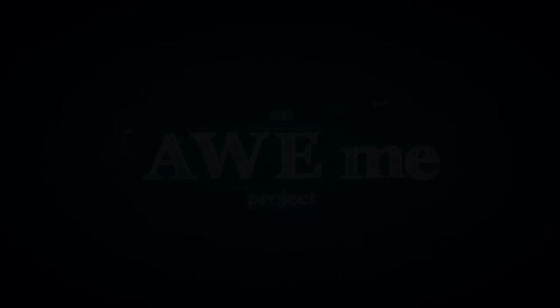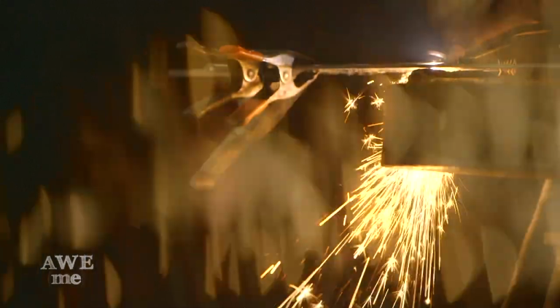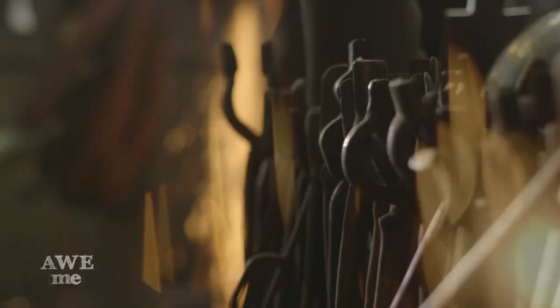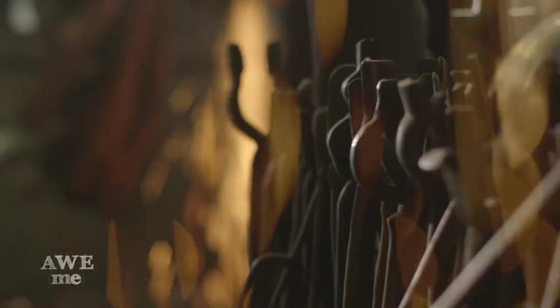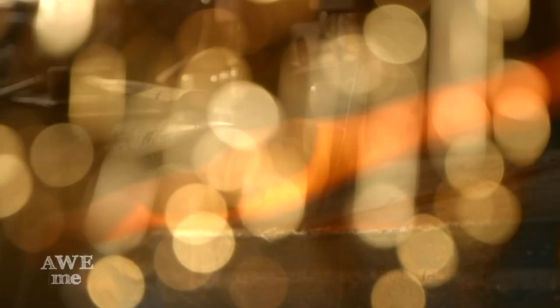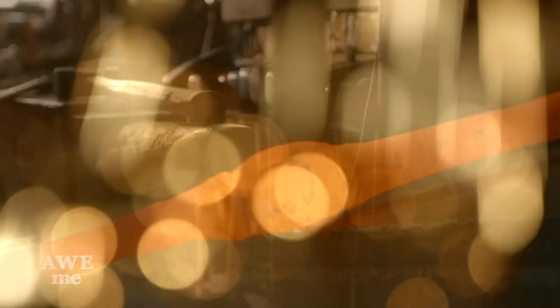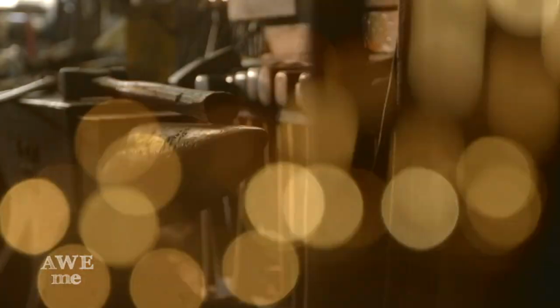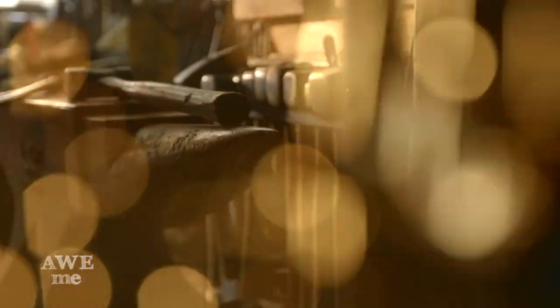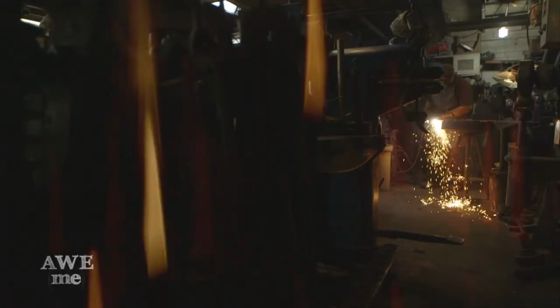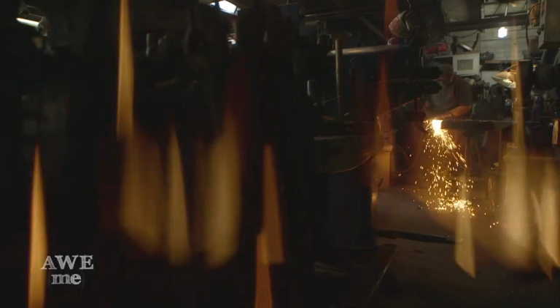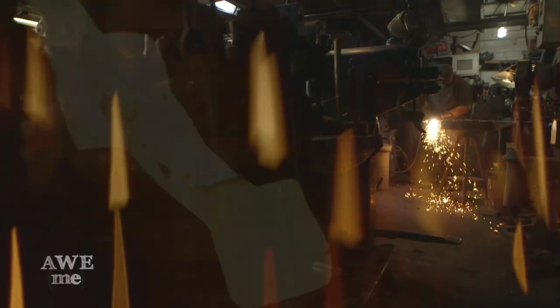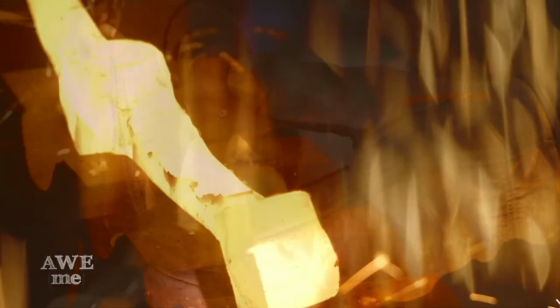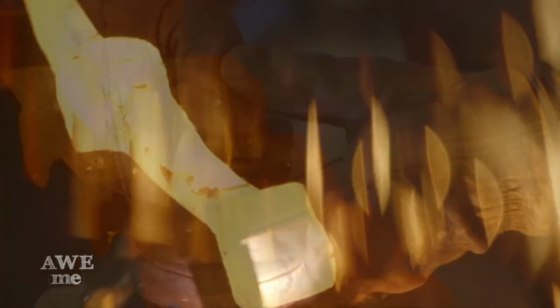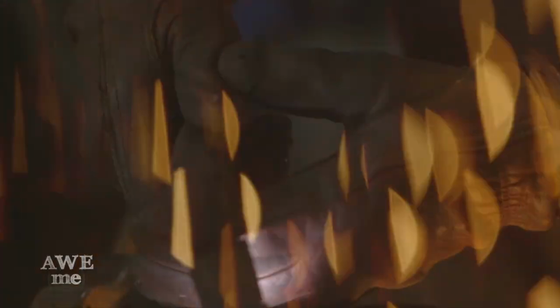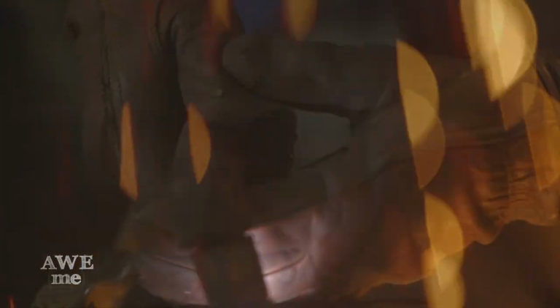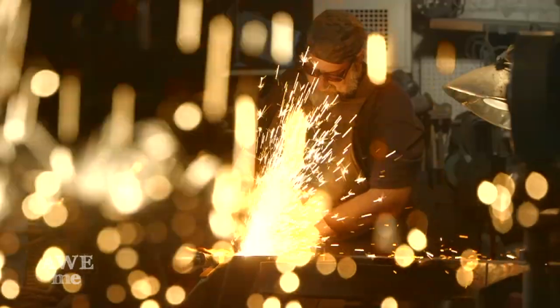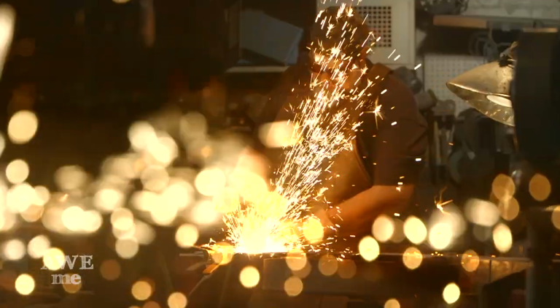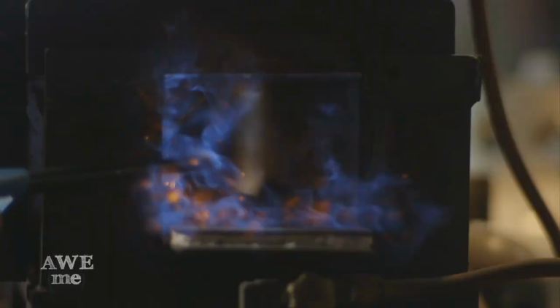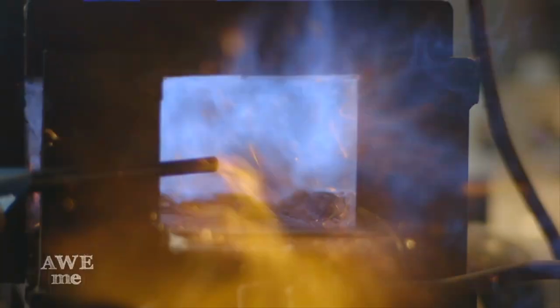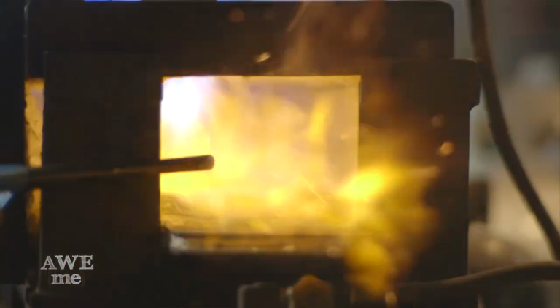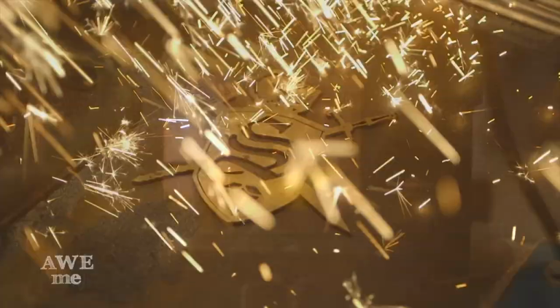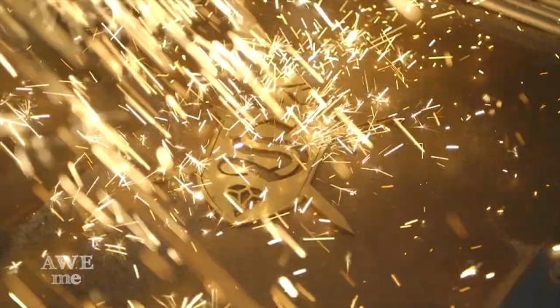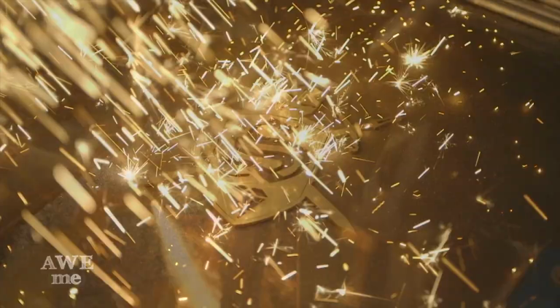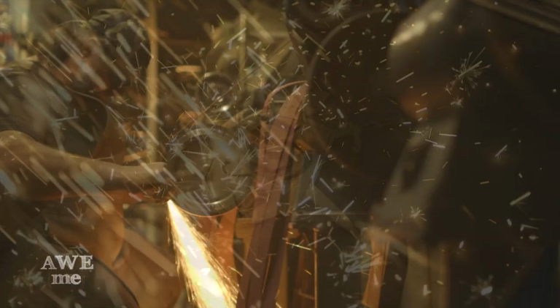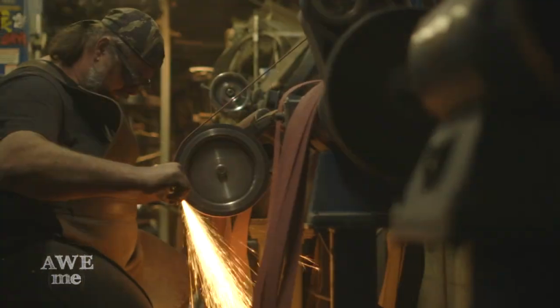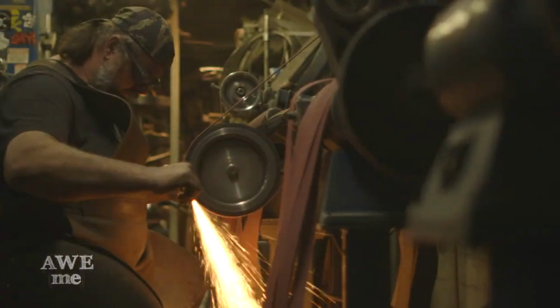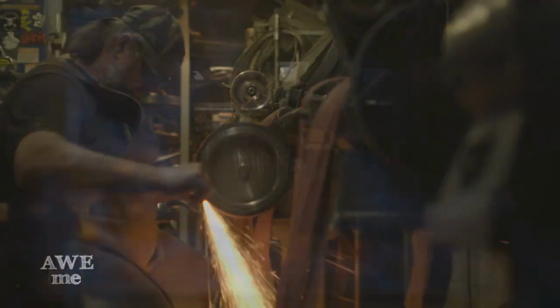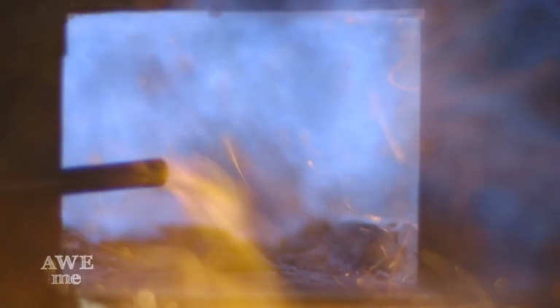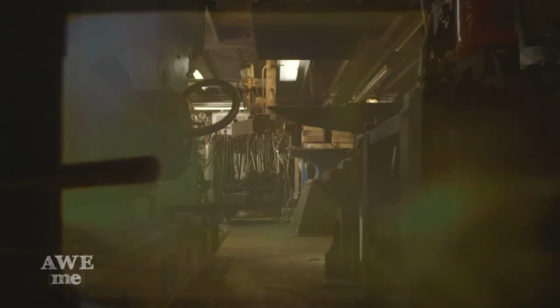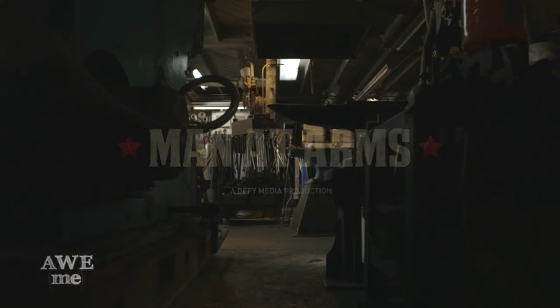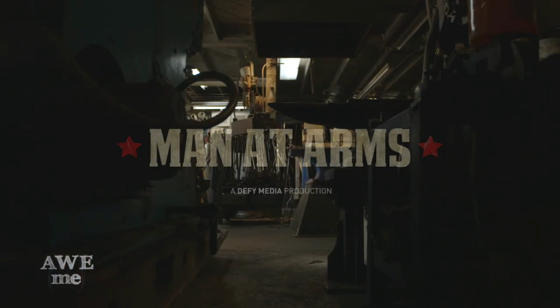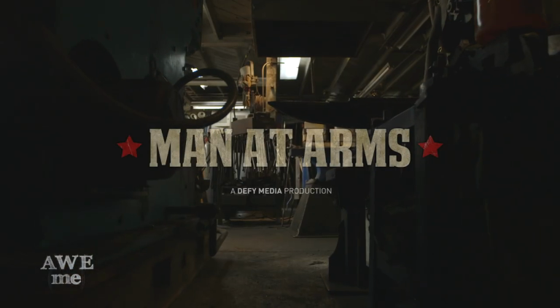I've been a blacksmith armorer for over 30 years. I've created weapons for over 200 feature films. This is Man at Arms.